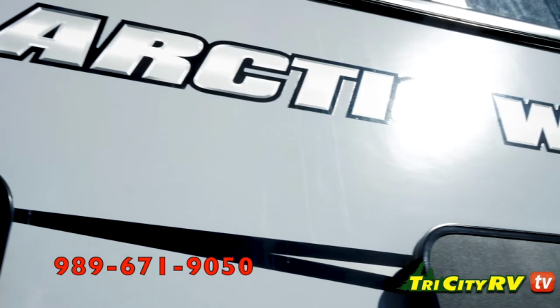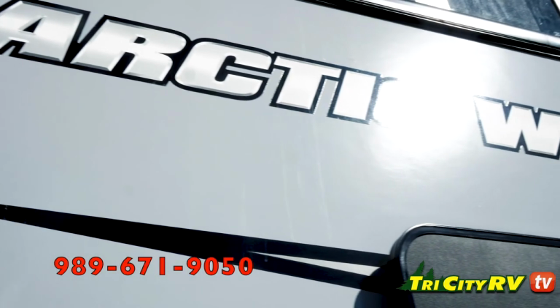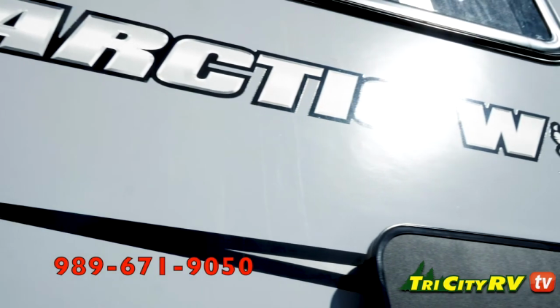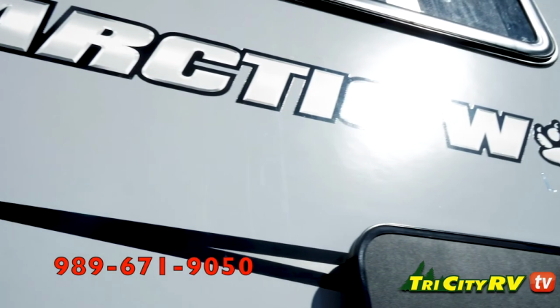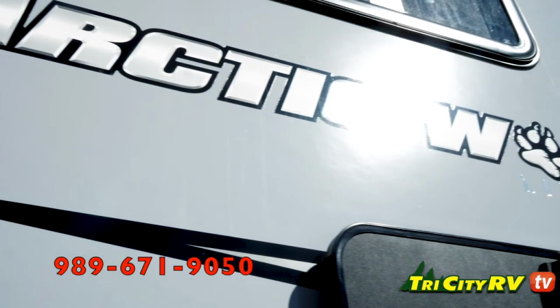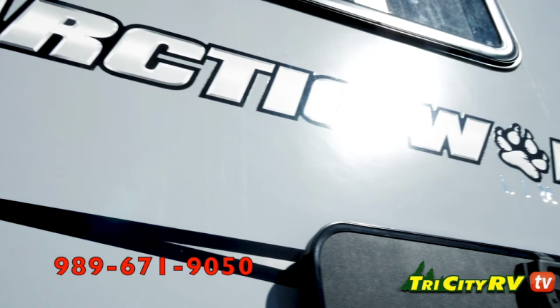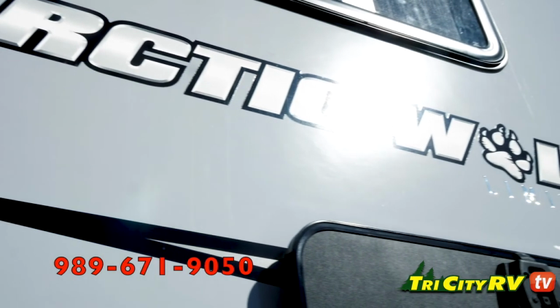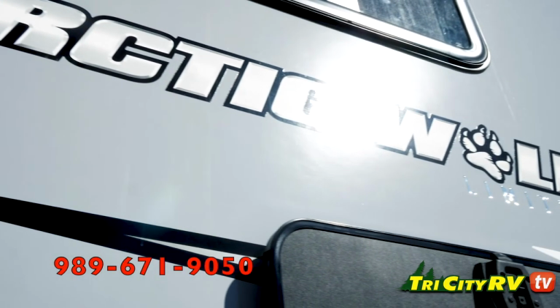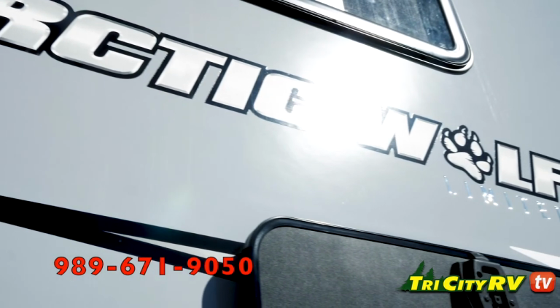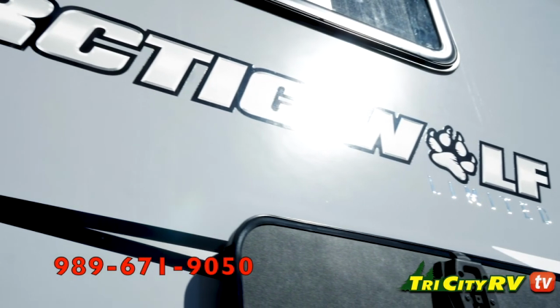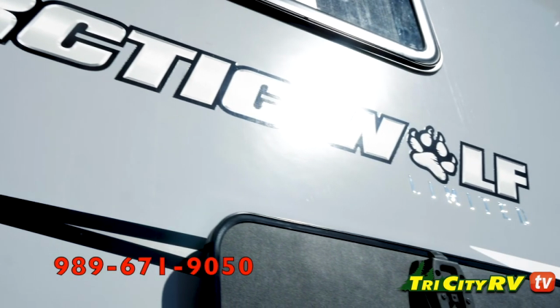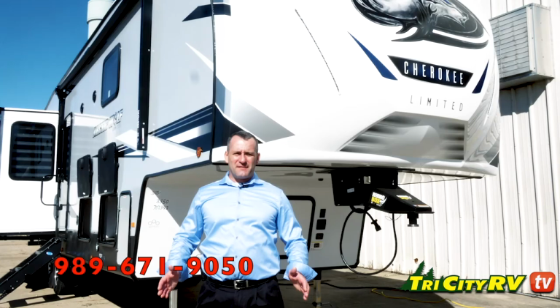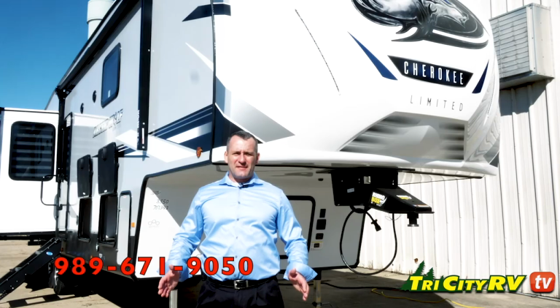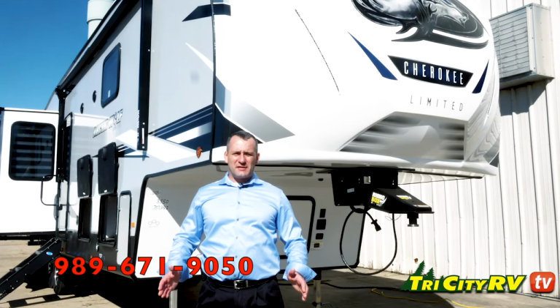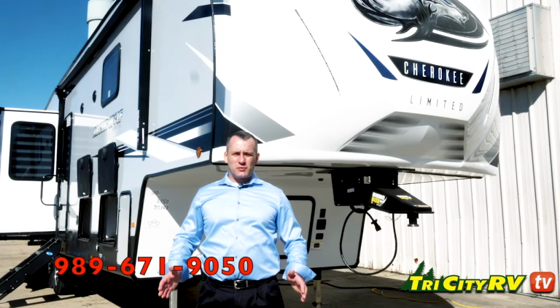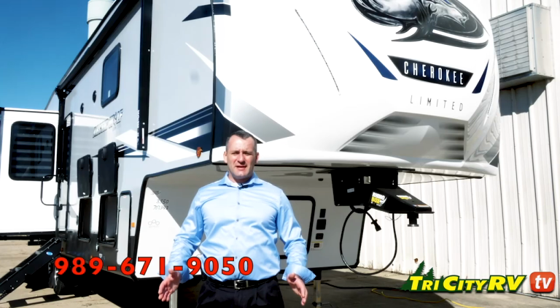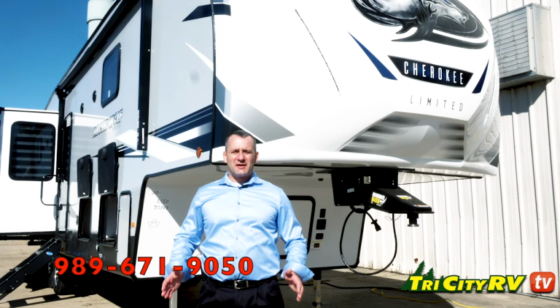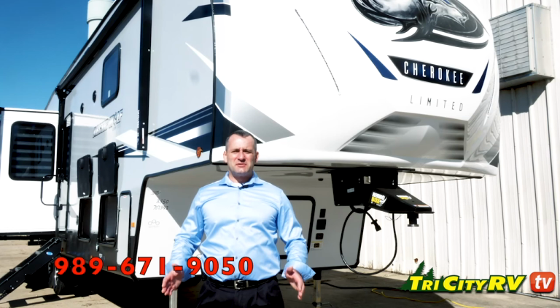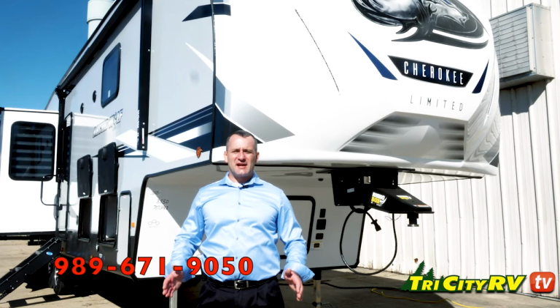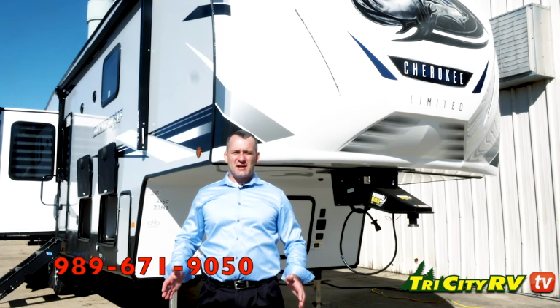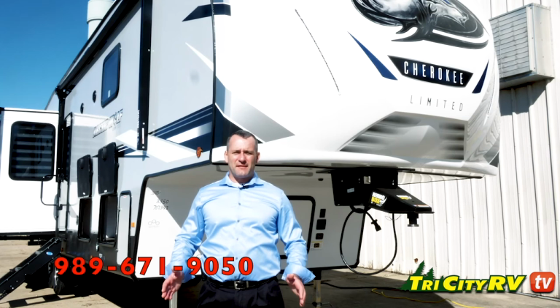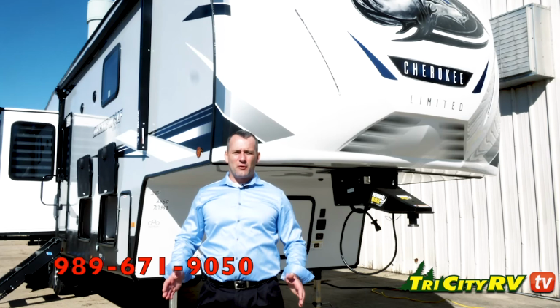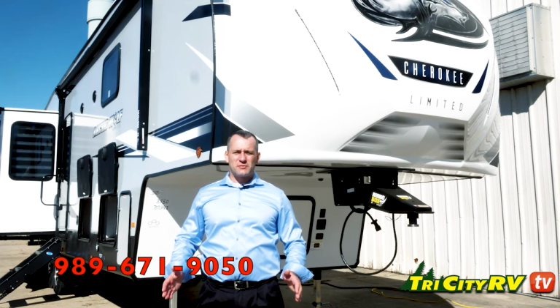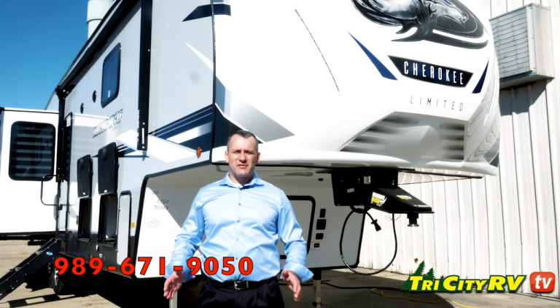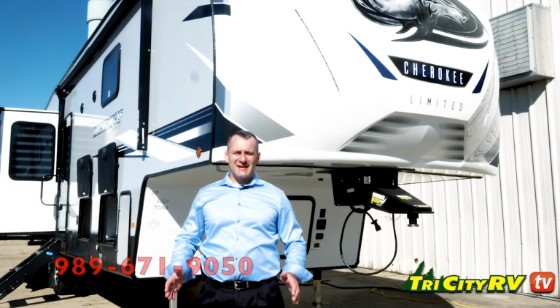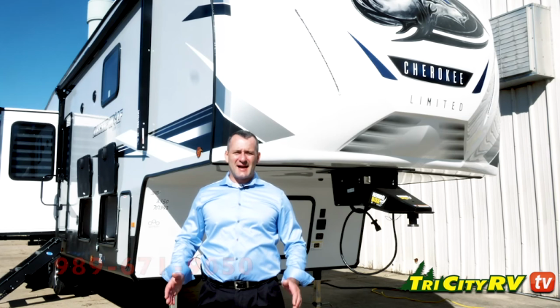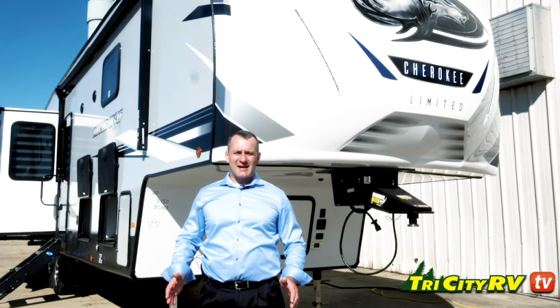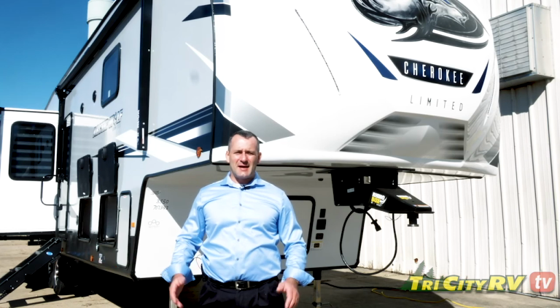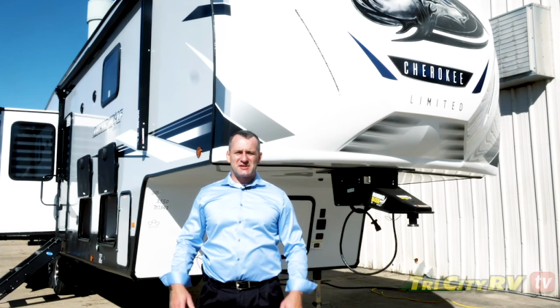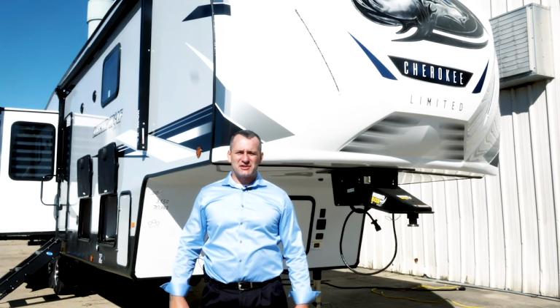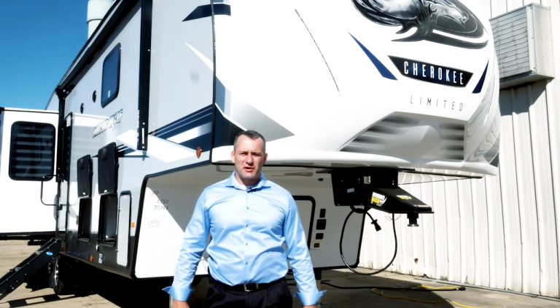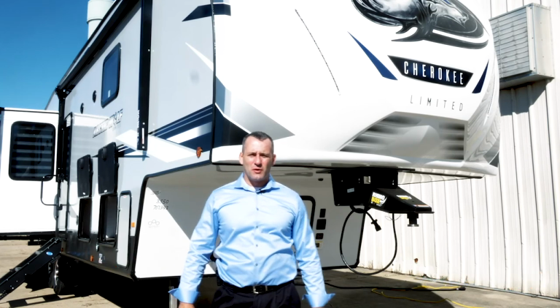Thanks for joining us today talking about the Arctic Wolf 3550 Suite. Come check us out at ForestRiverInc.com slash Arctic Wolf.